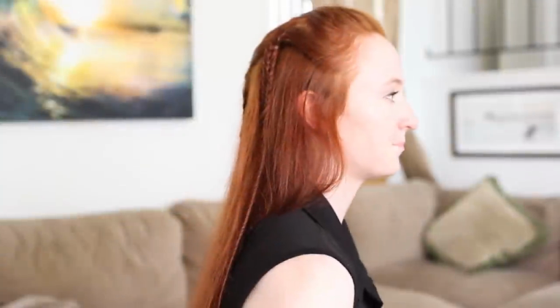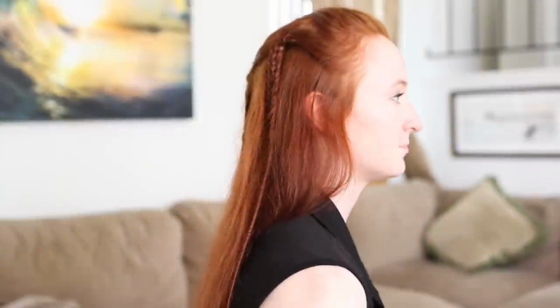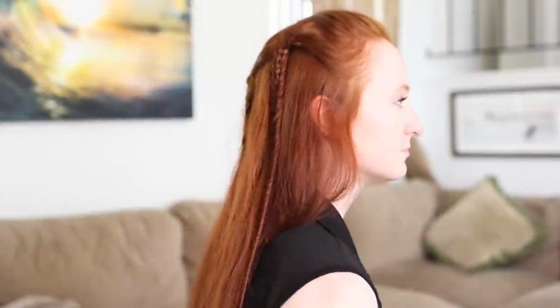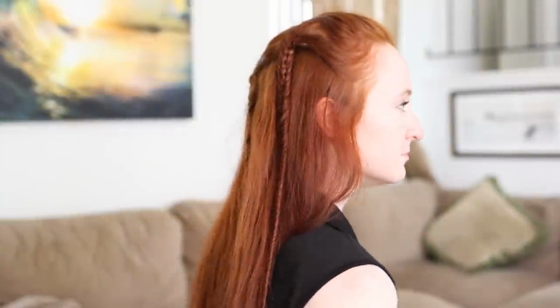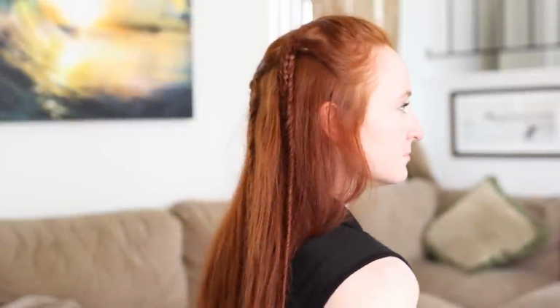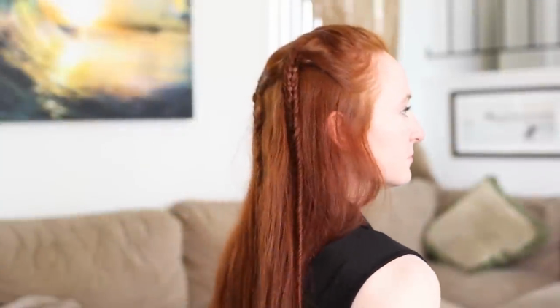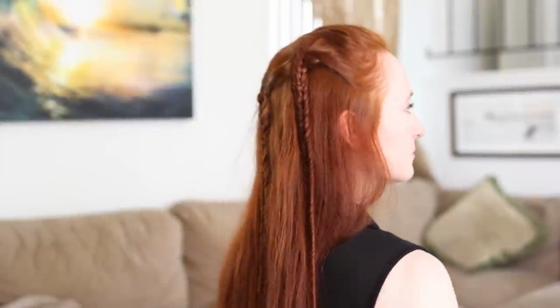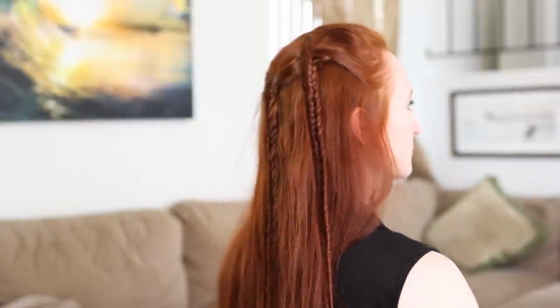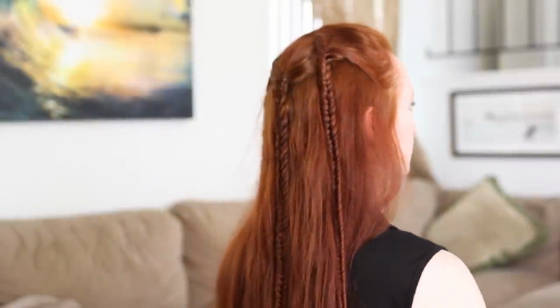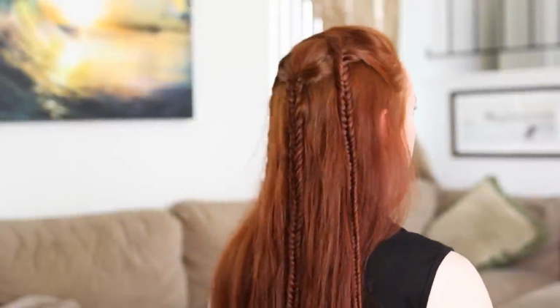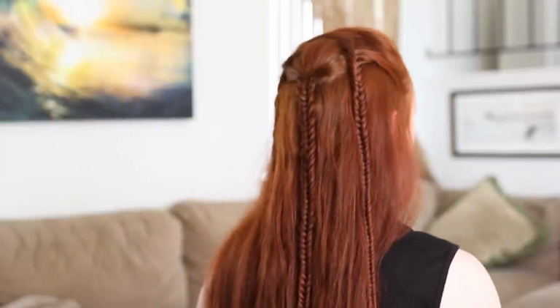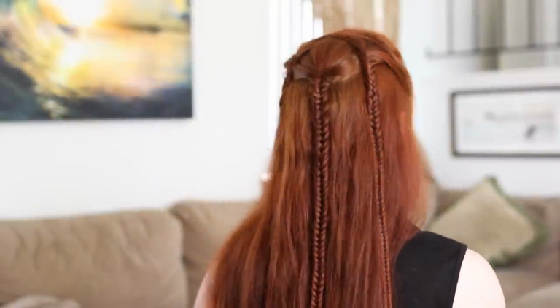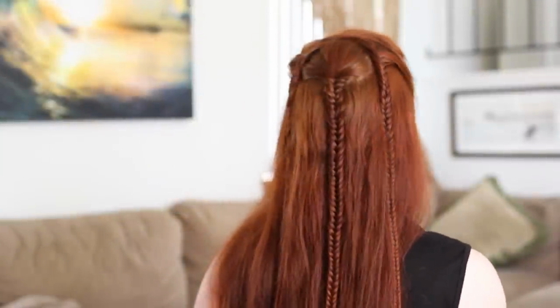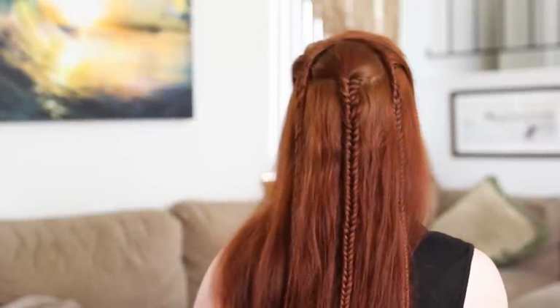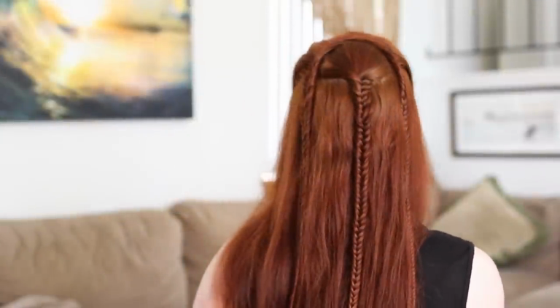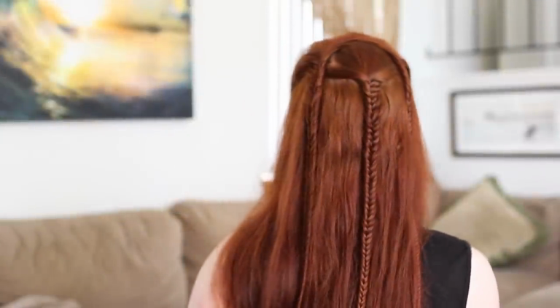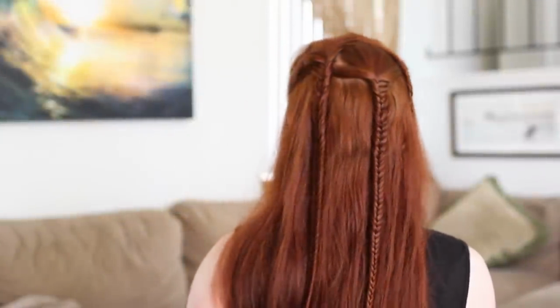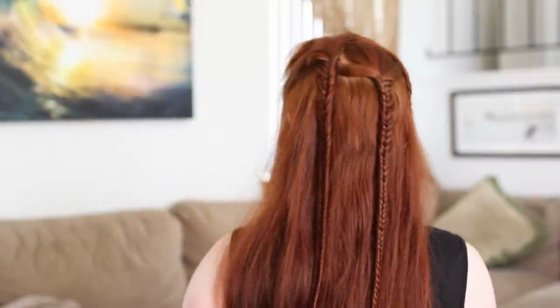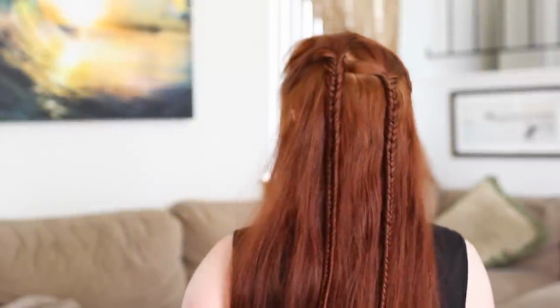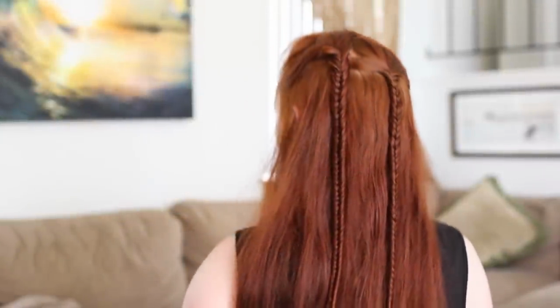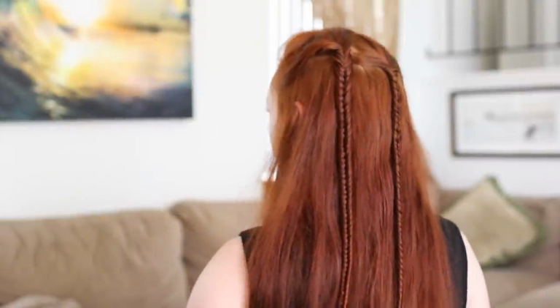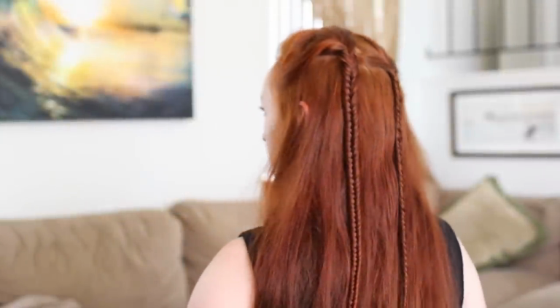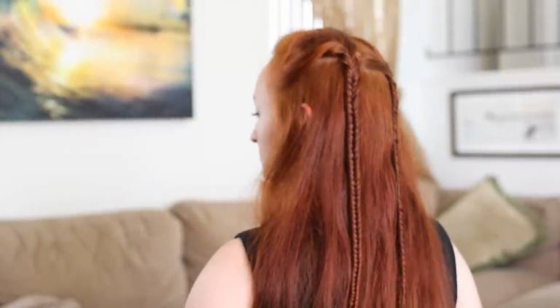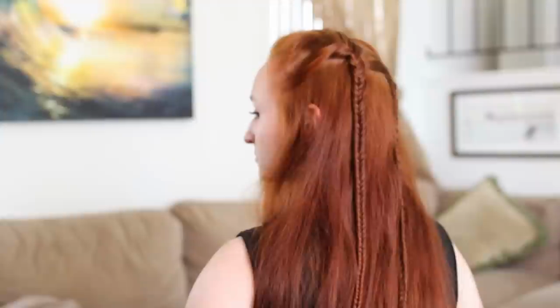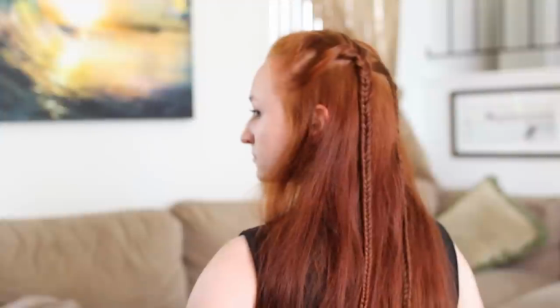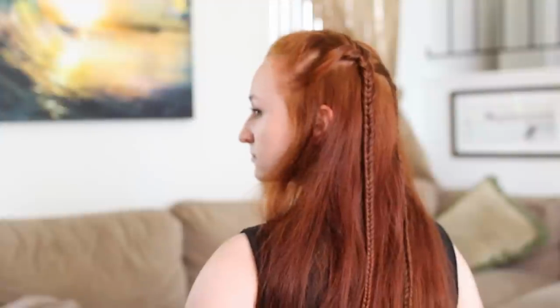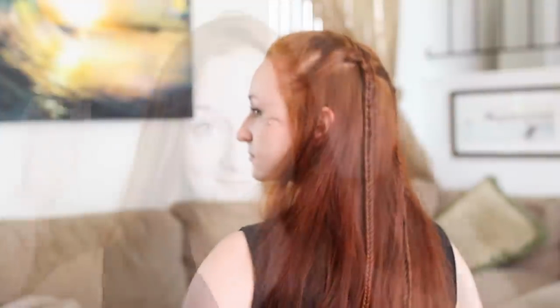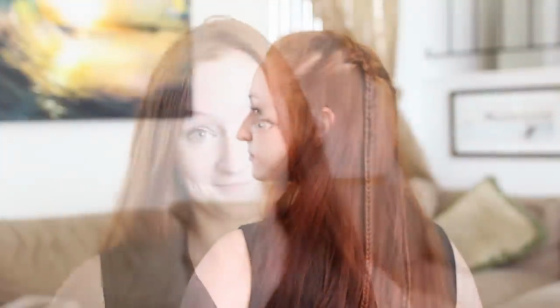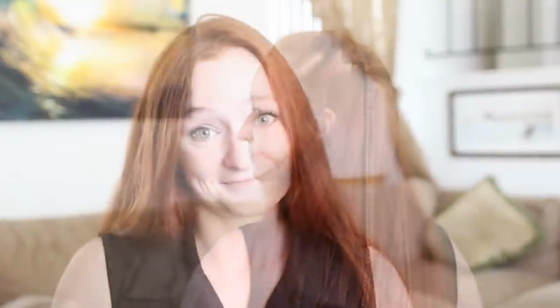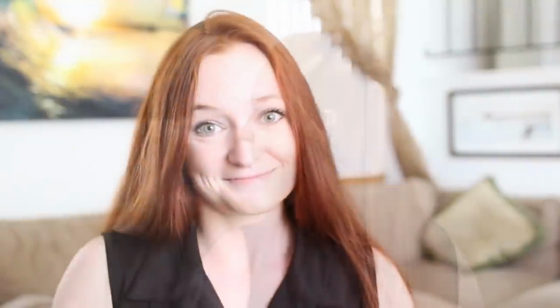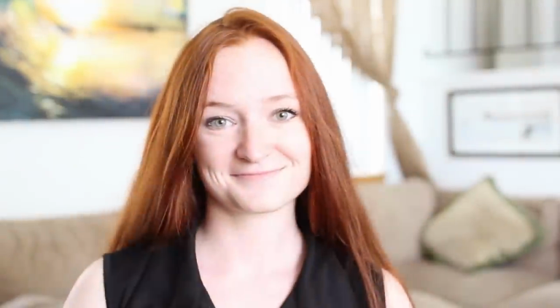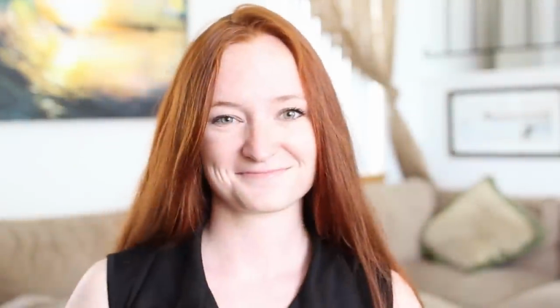Hey y'all! Today's tutorial is for a fairly simple style that Arwen wears during her and Frodo's flight to the Ford in the Fellowship of the Ring.